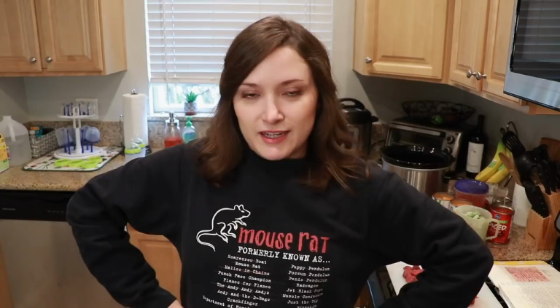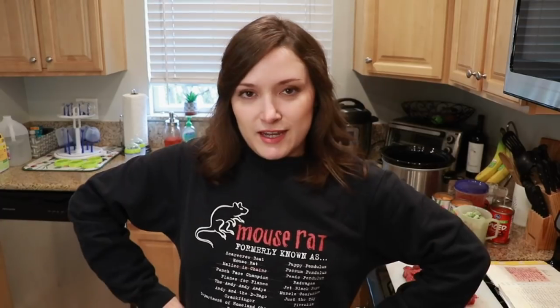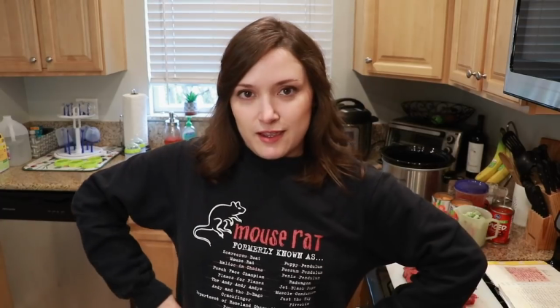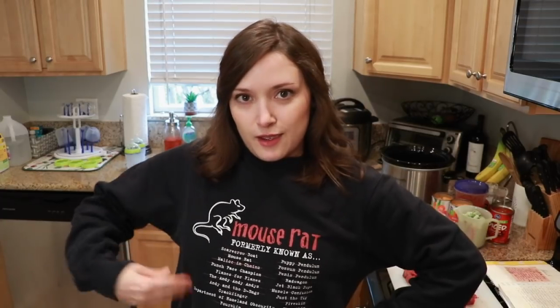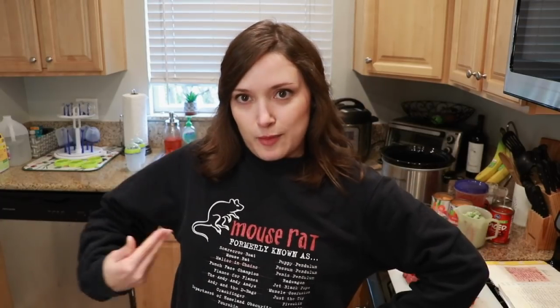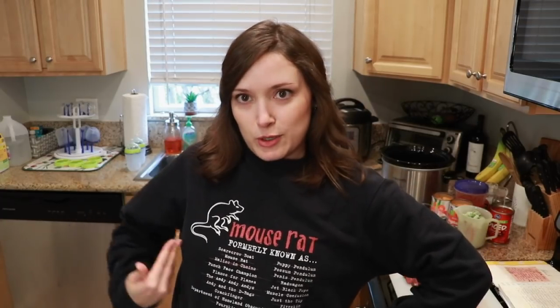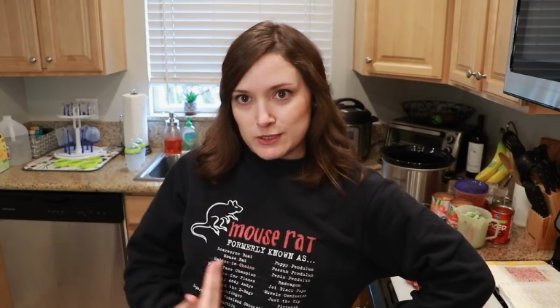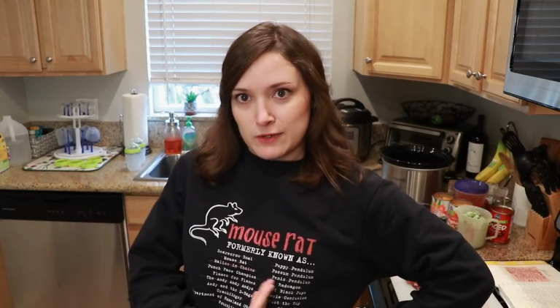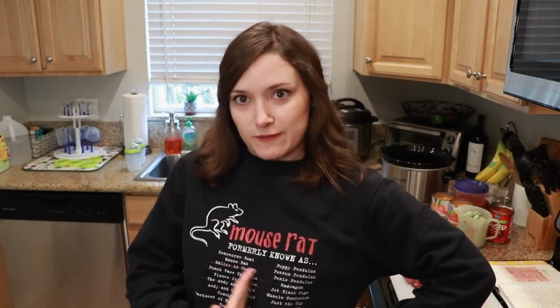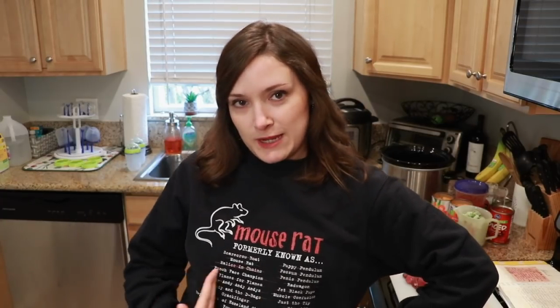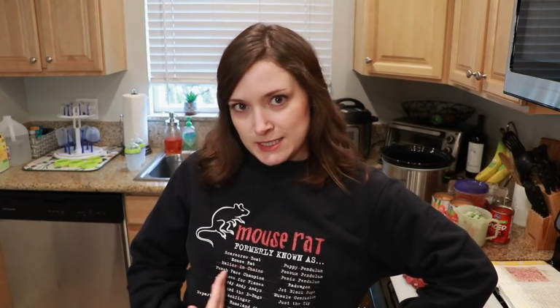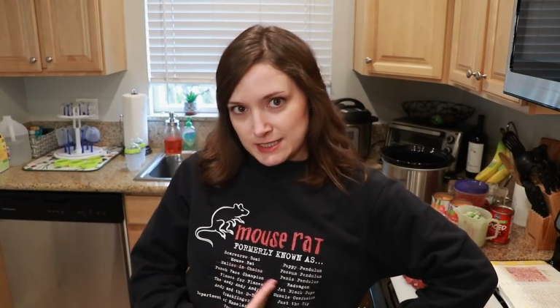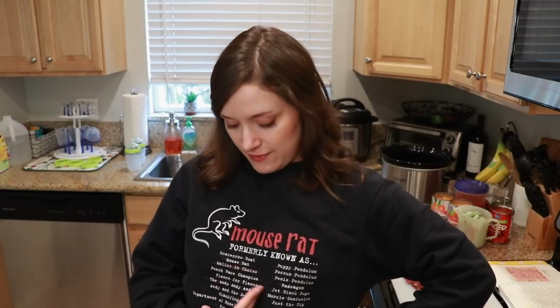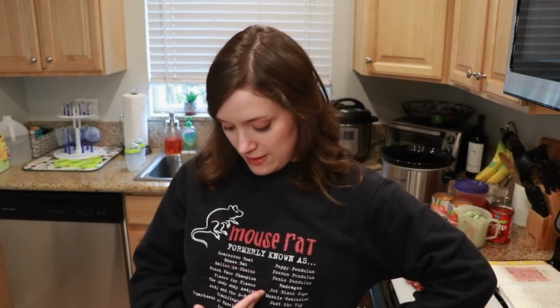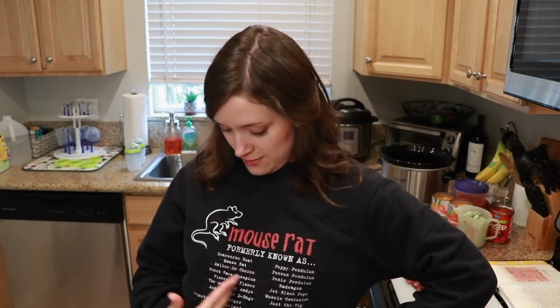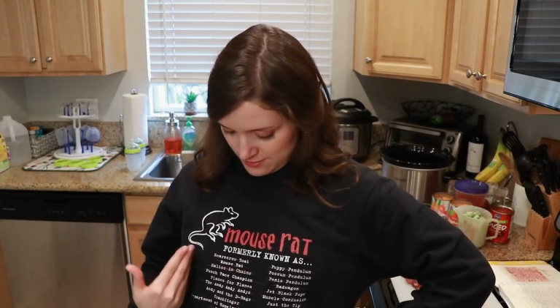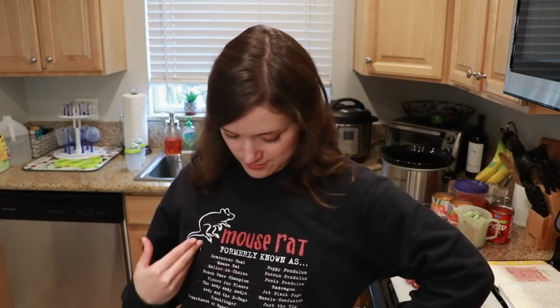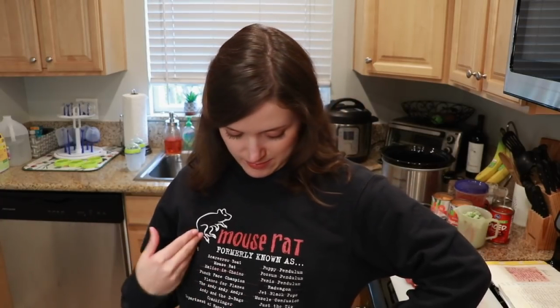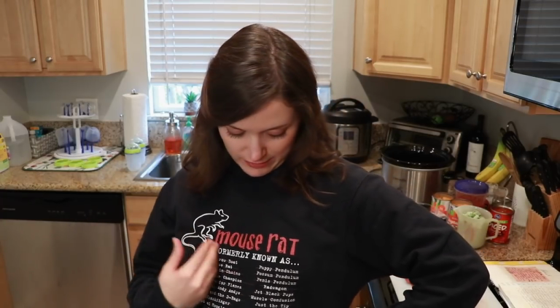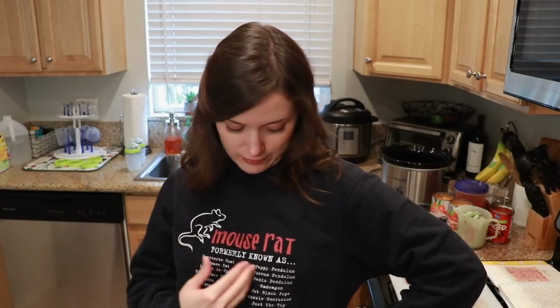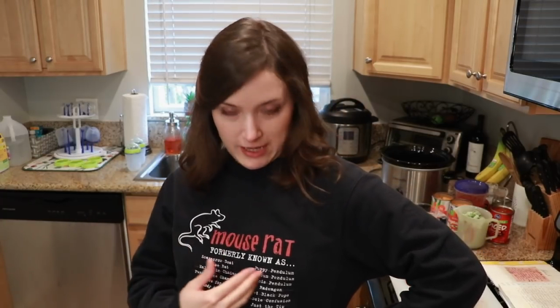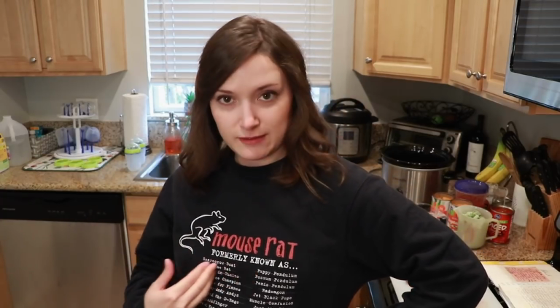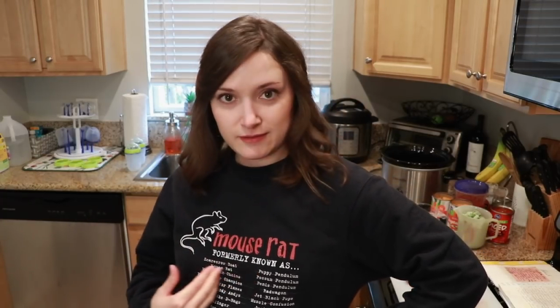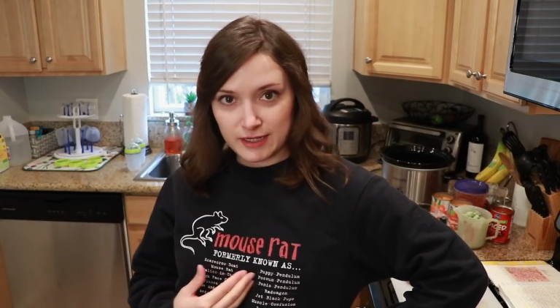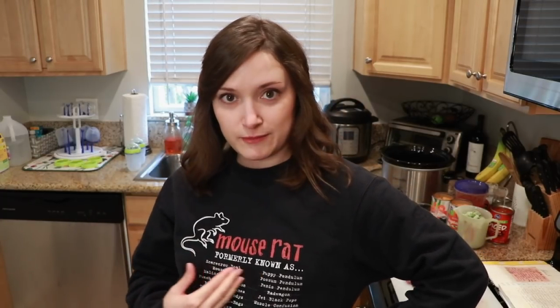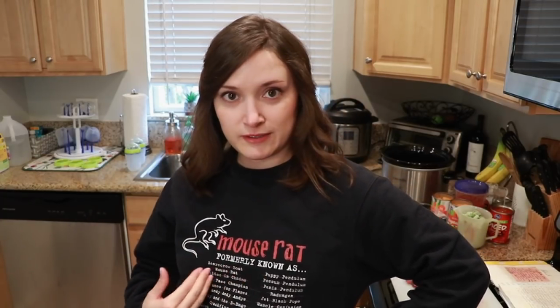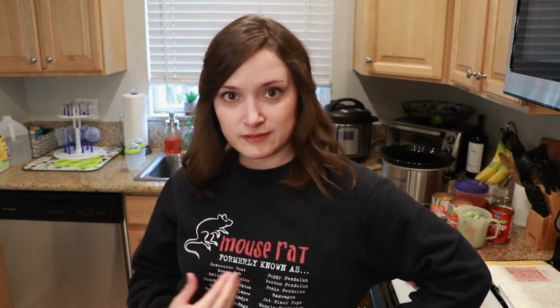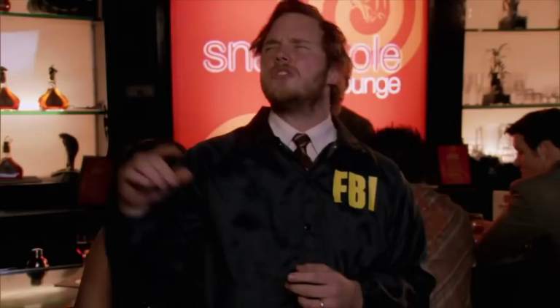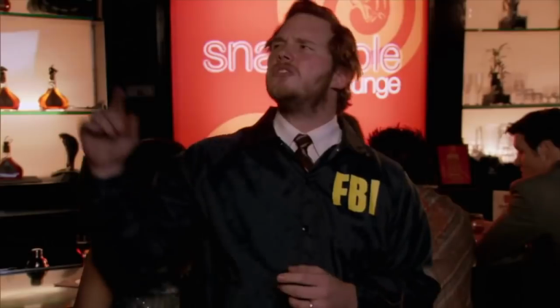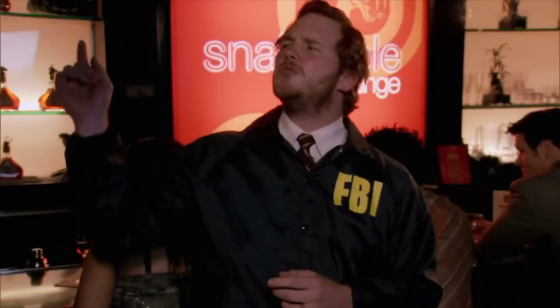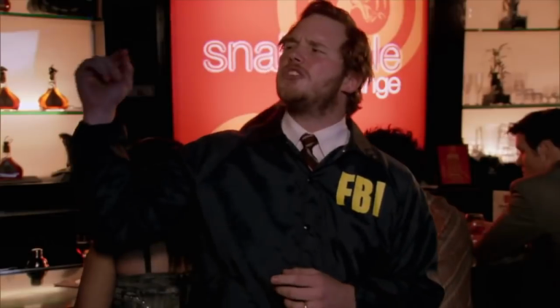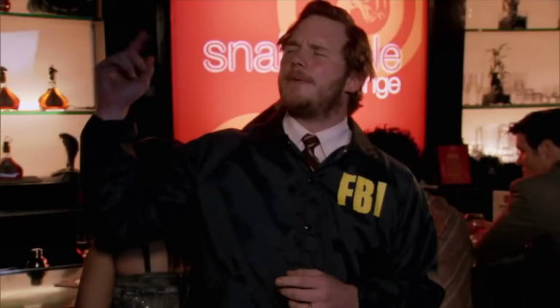Any Parks and Rec fans out there? Mouse Rat? Anyone? Throw this music down.